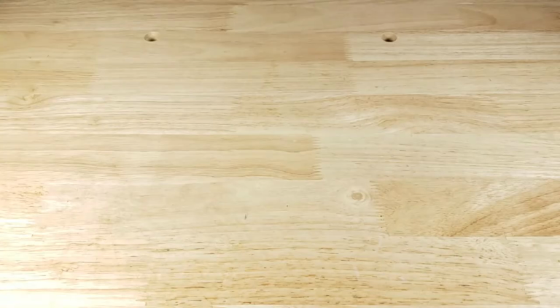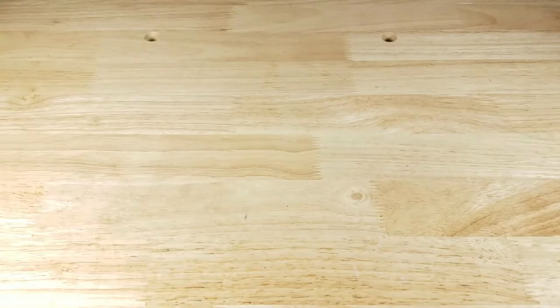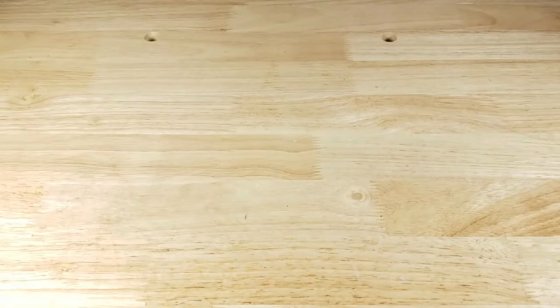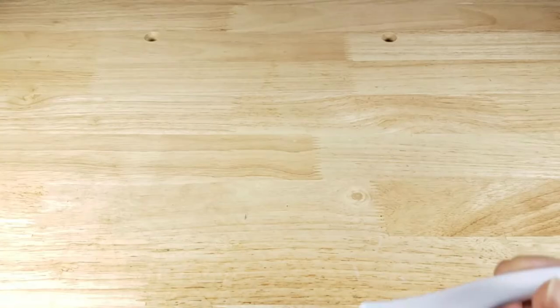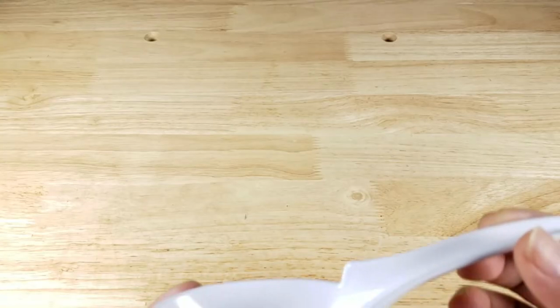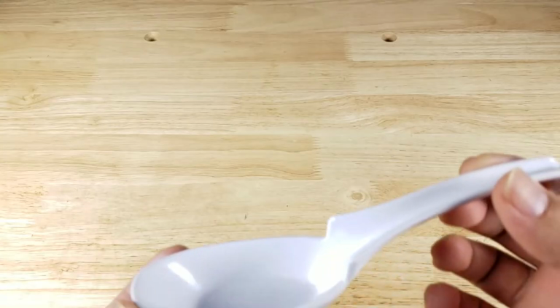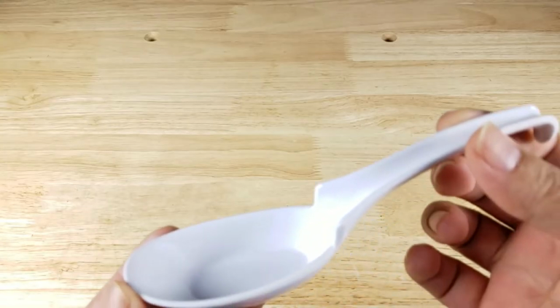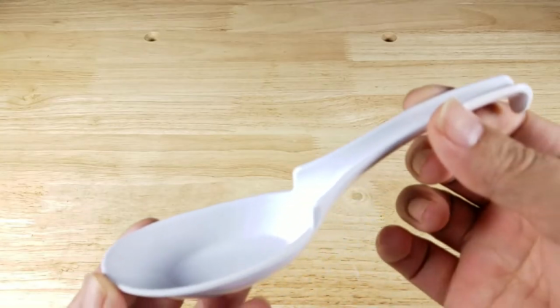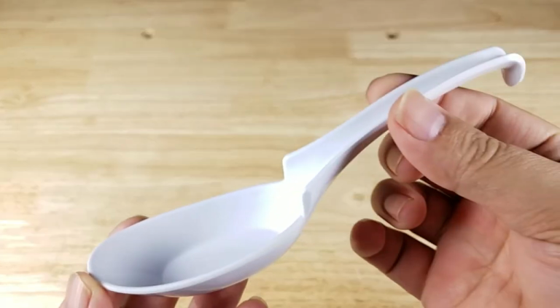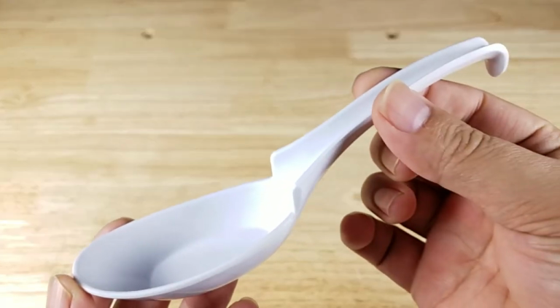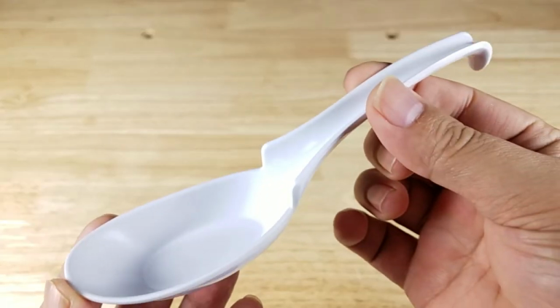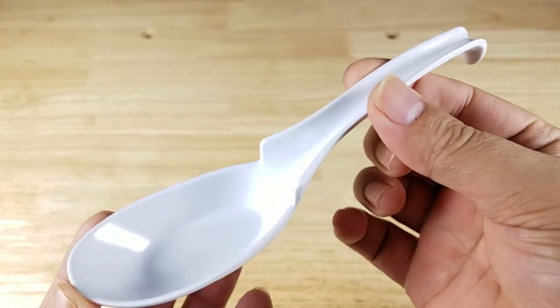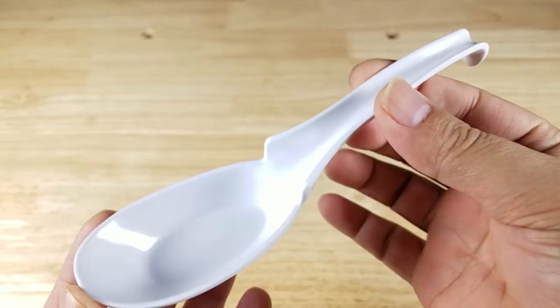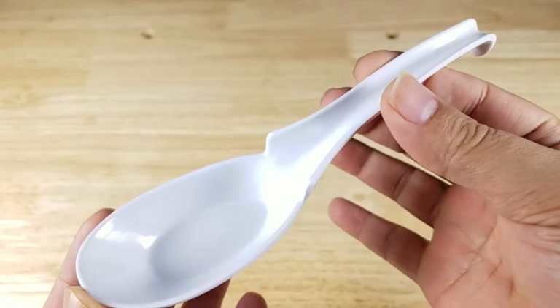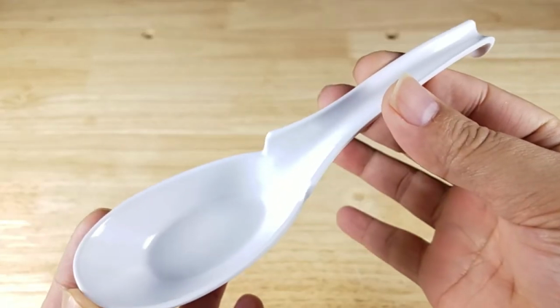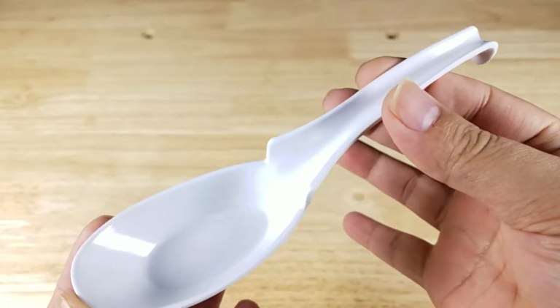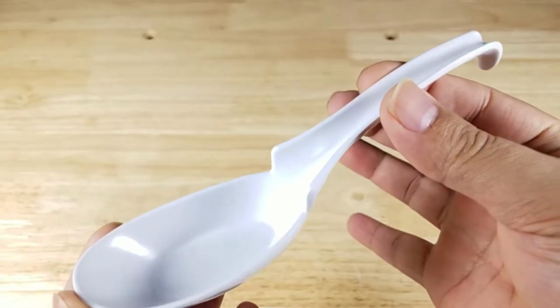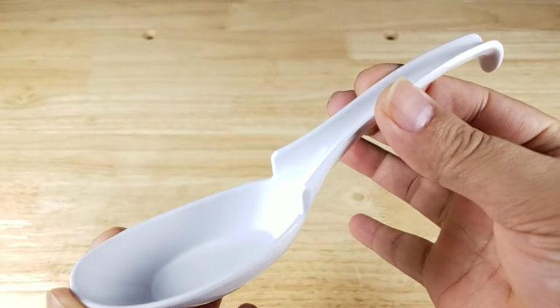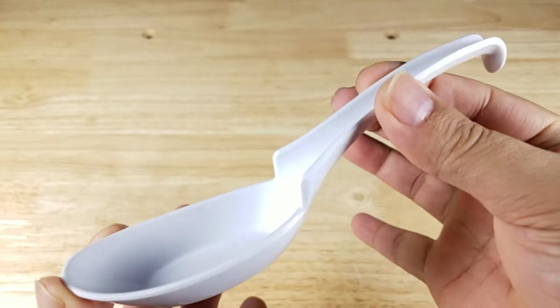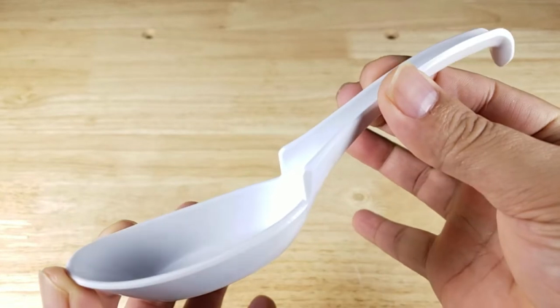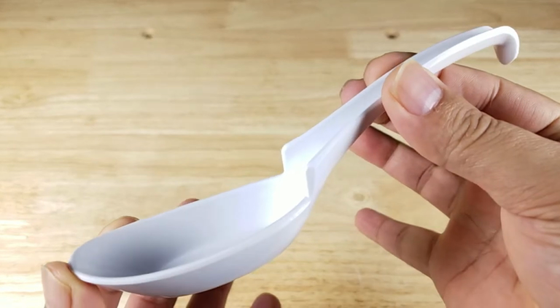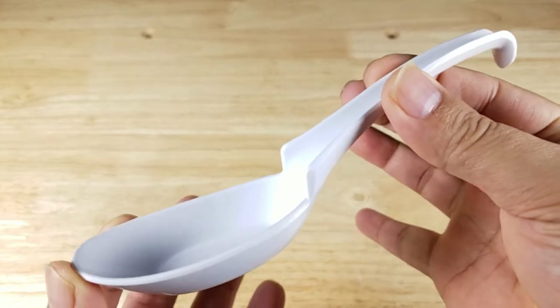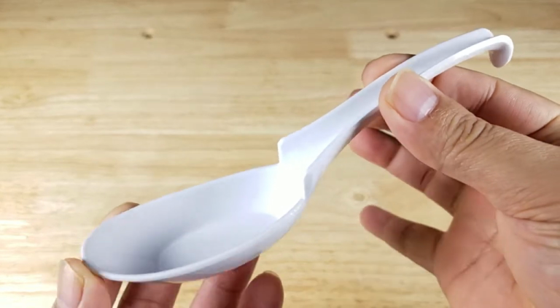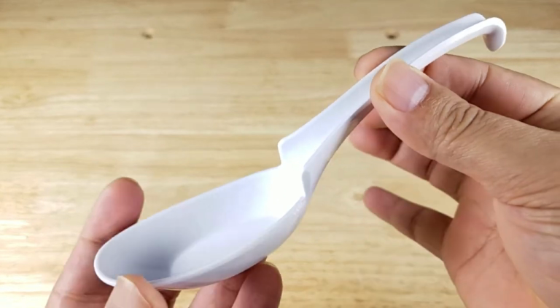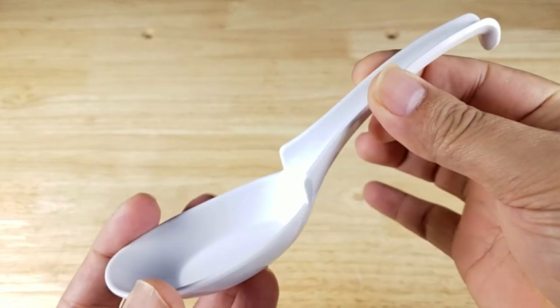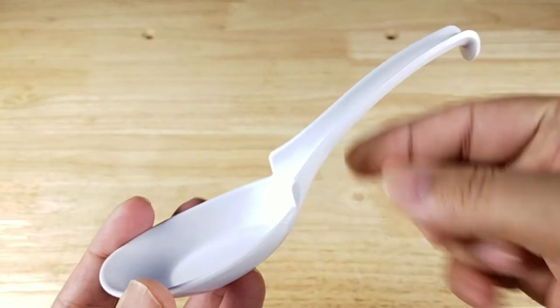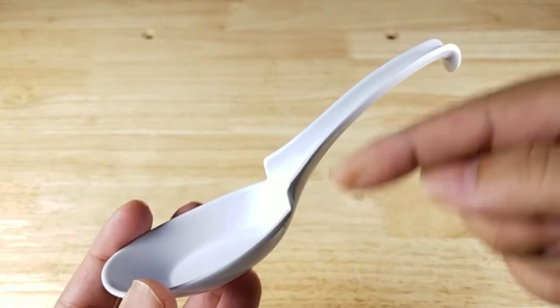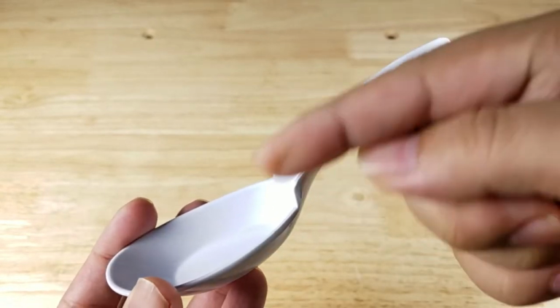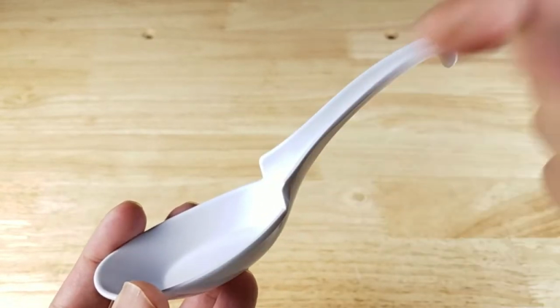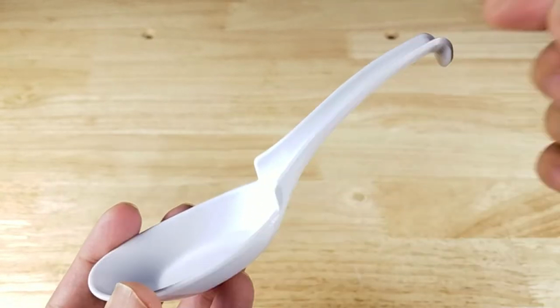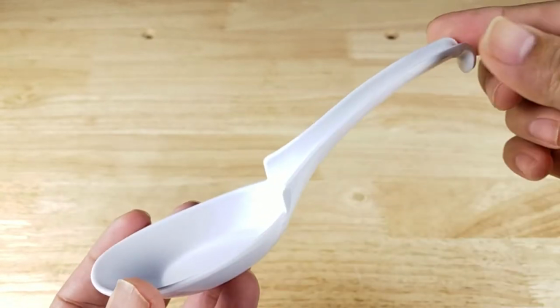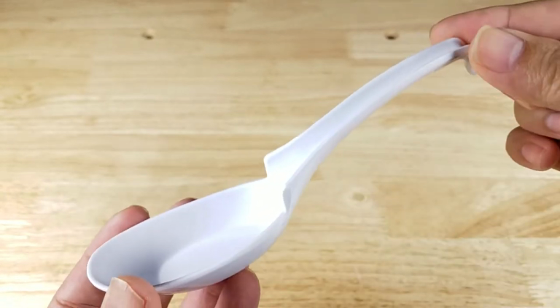As always, at the end of the video, if you want to purchase a set of these ramen spoons, make sure you check out the link in the description below.